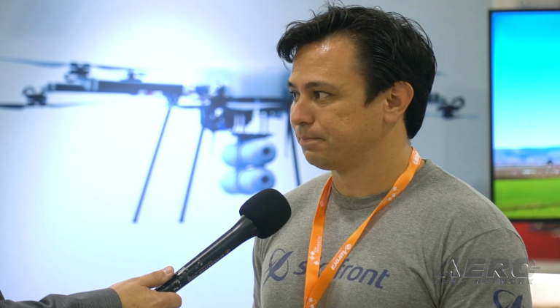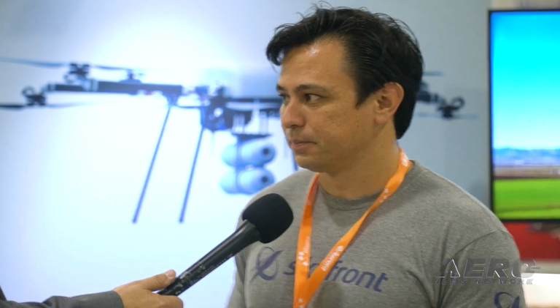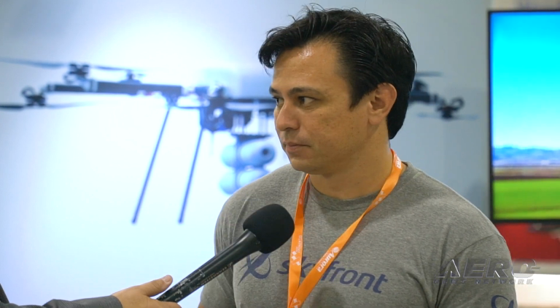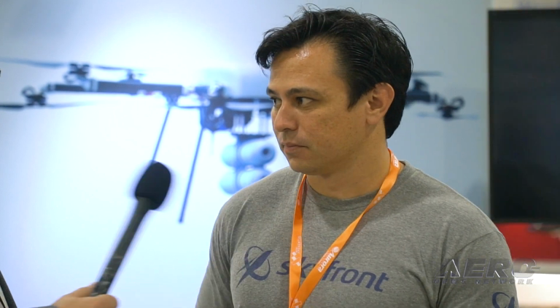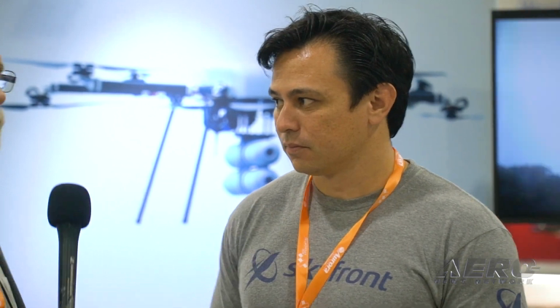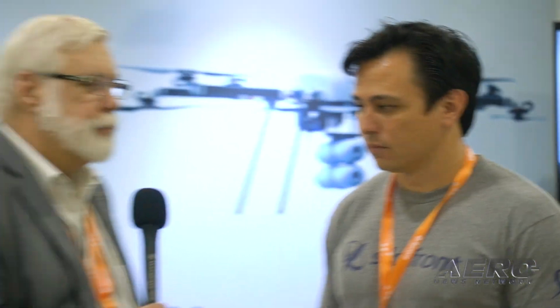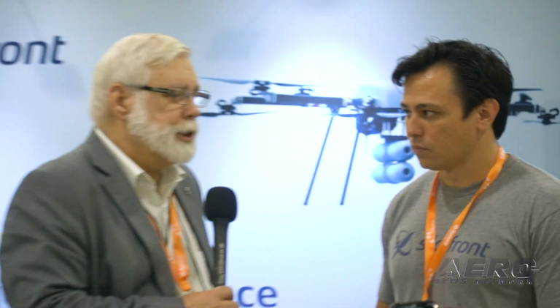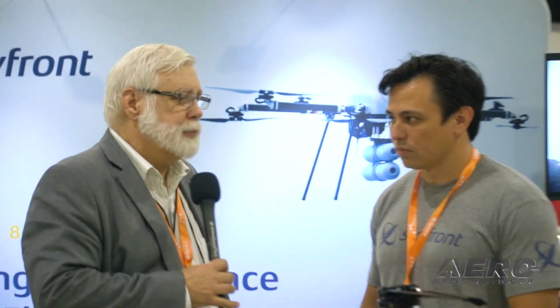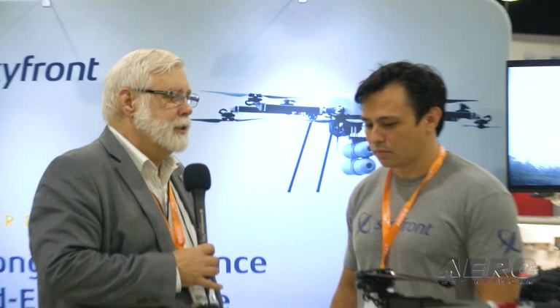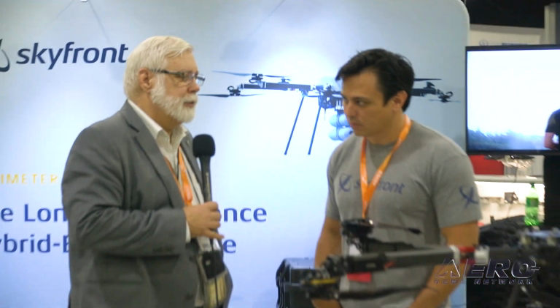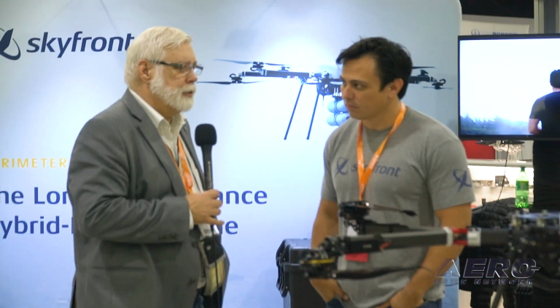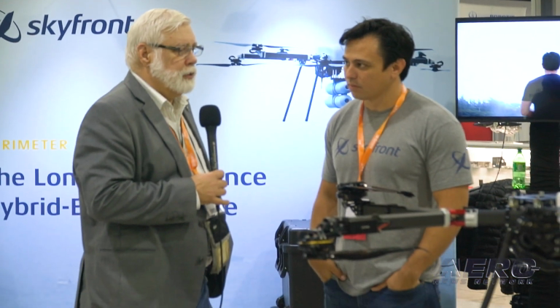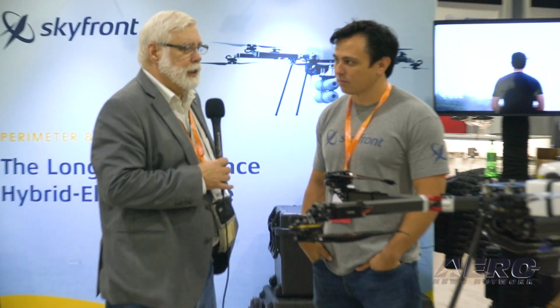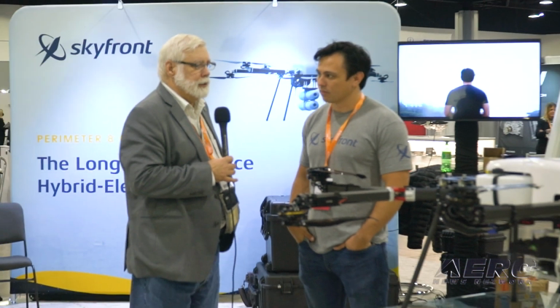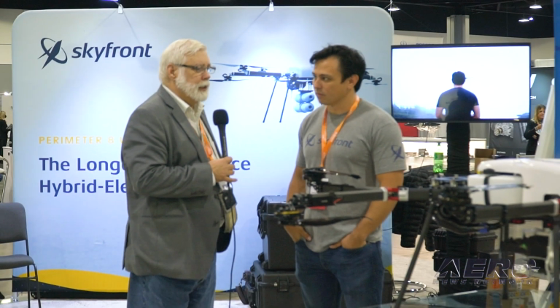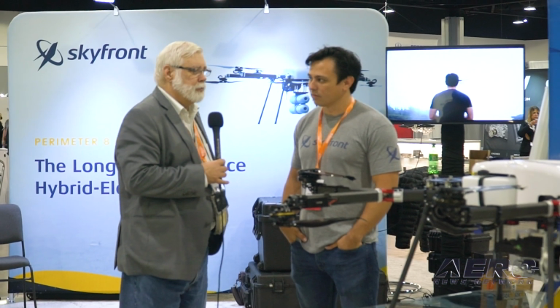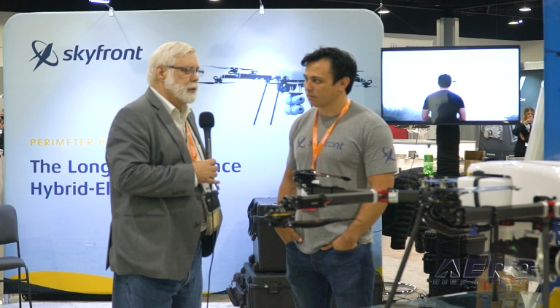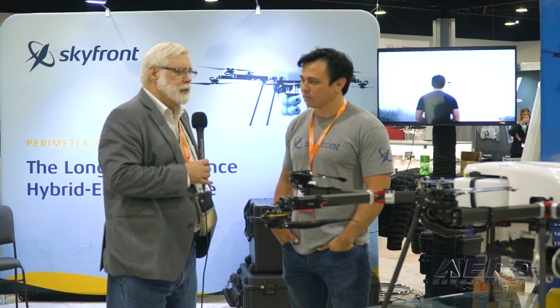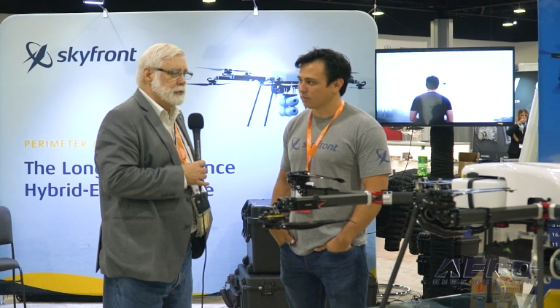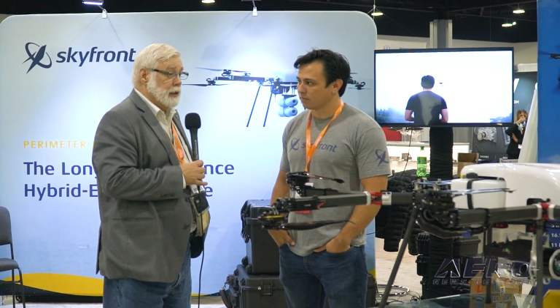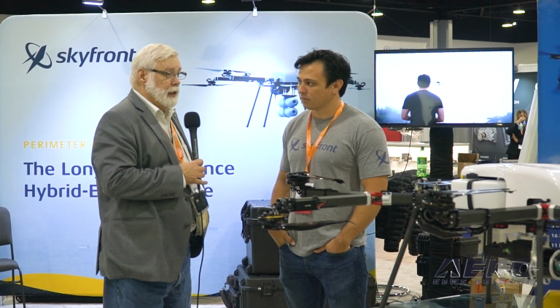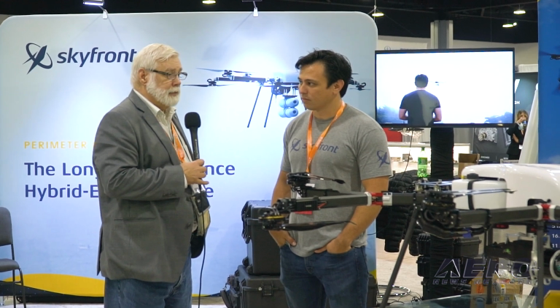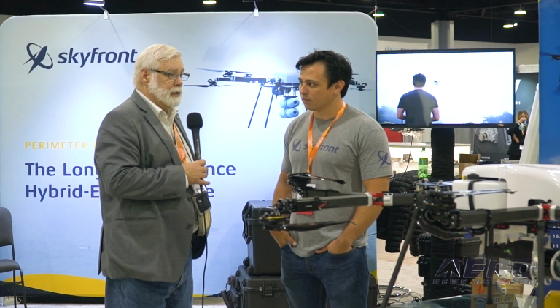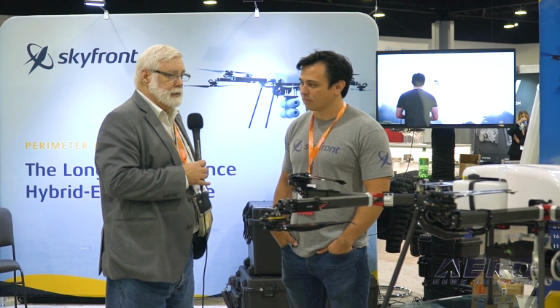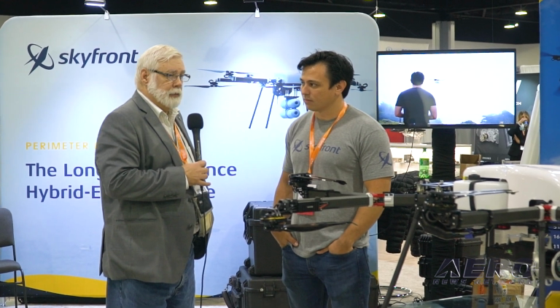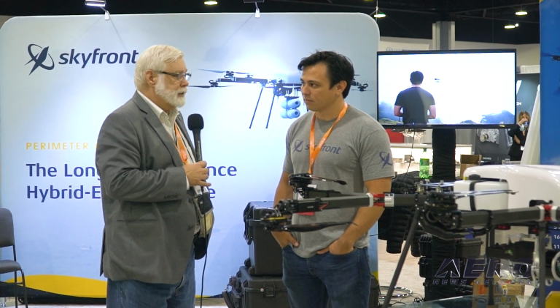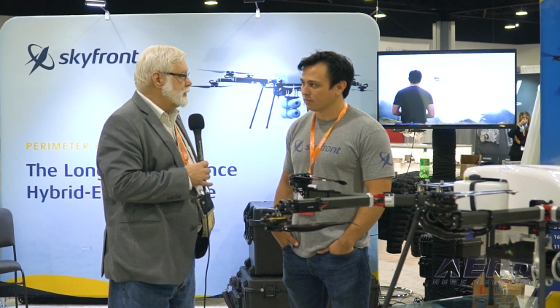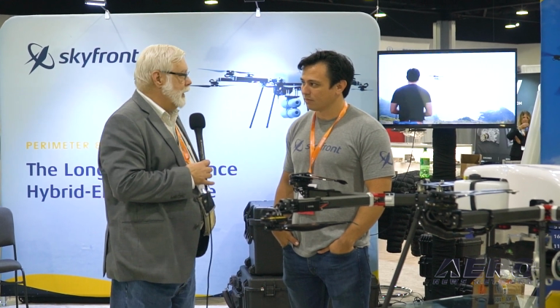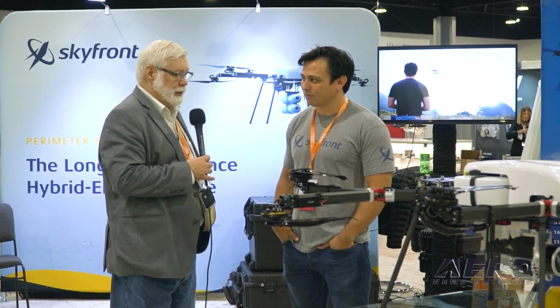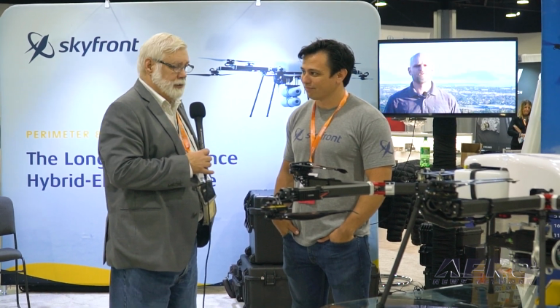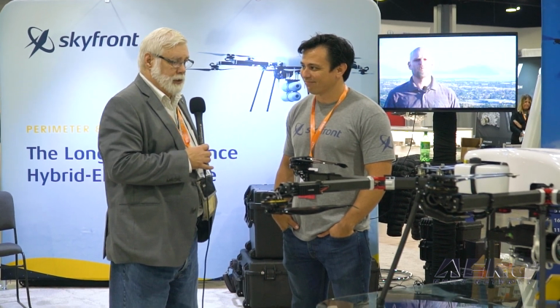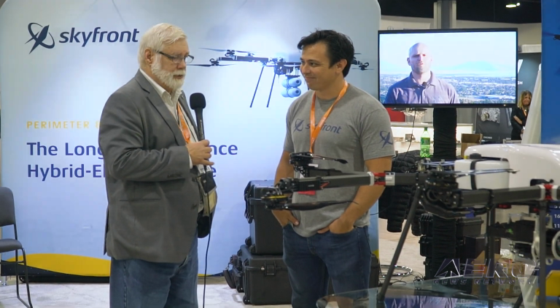Thanks, Troy. We appreciate you spending time with AeroNews and Airborne Unmanned, and at some point we've got to see this thing in action. This looks awesome.